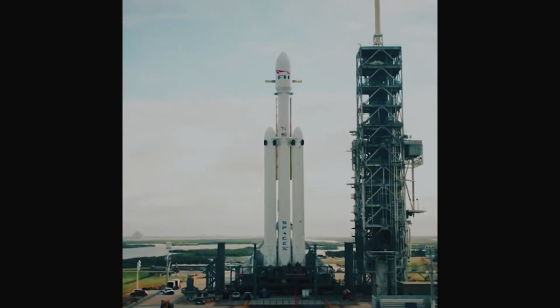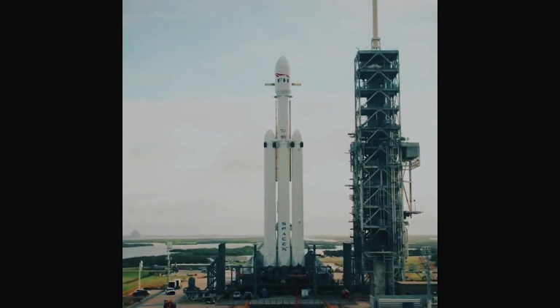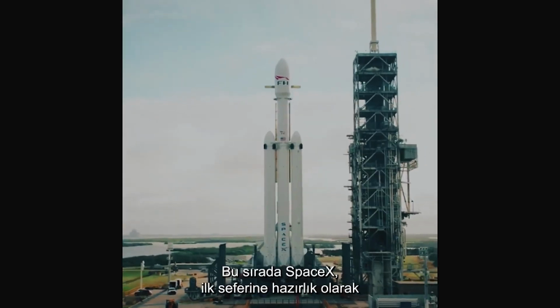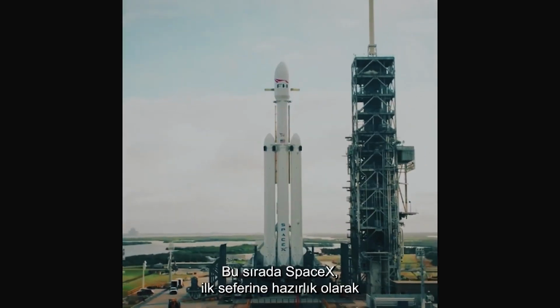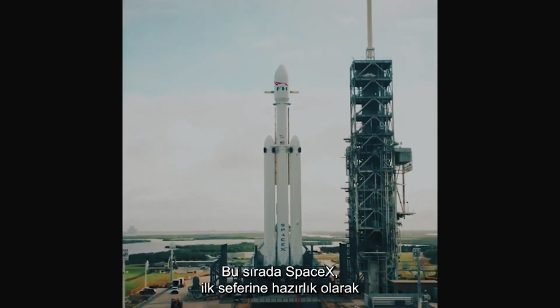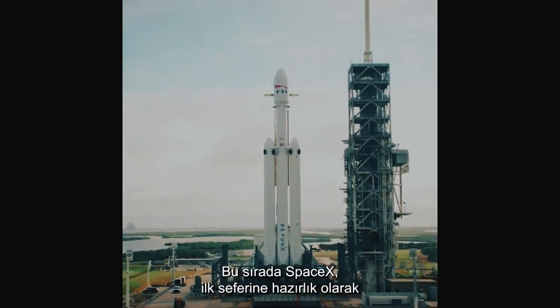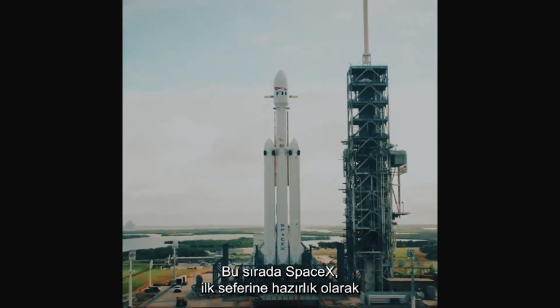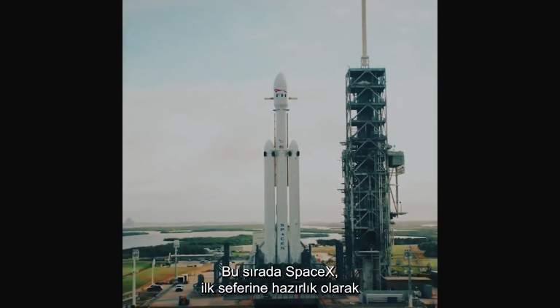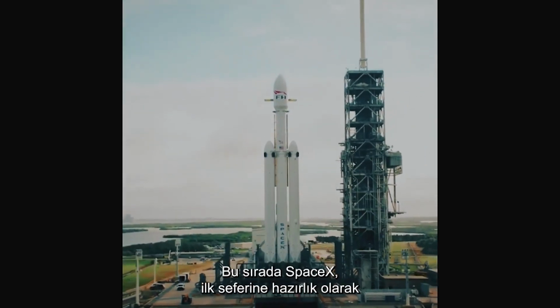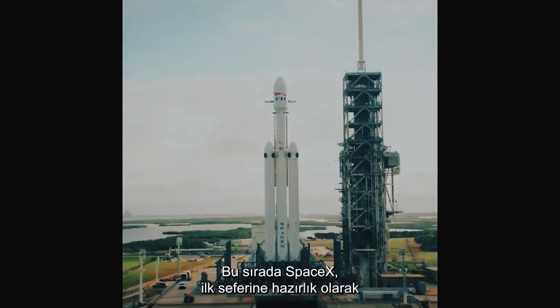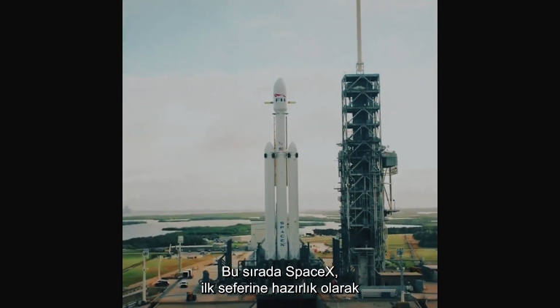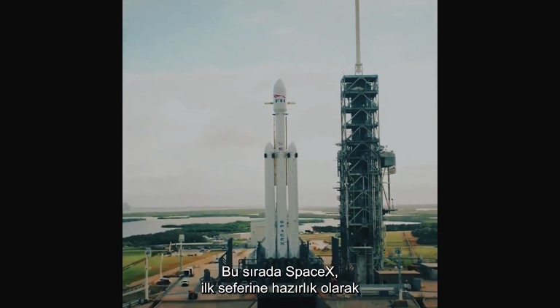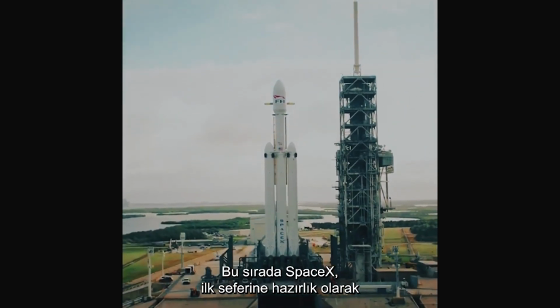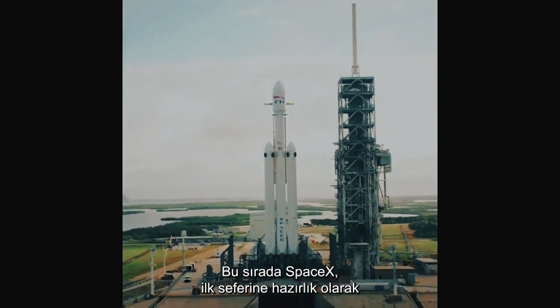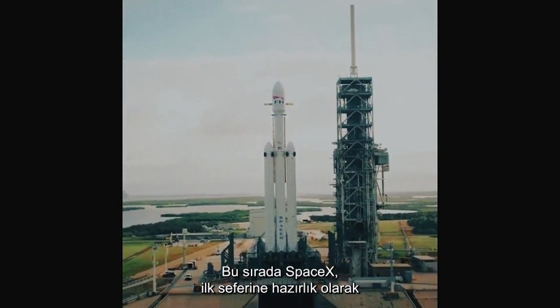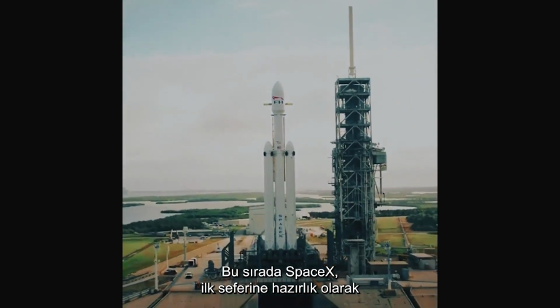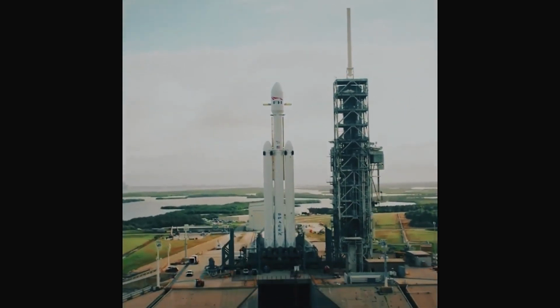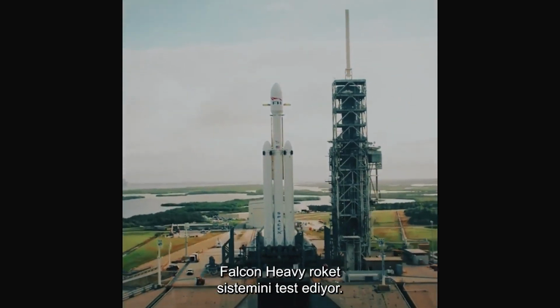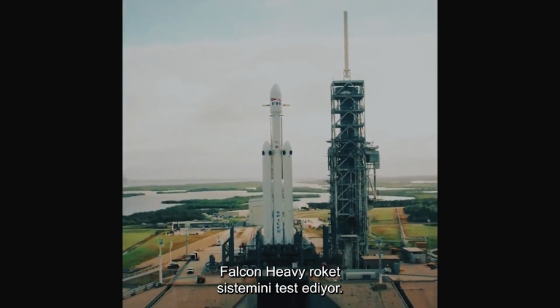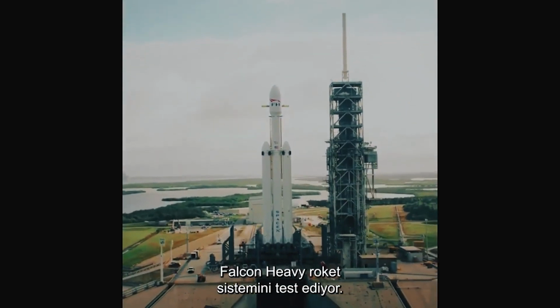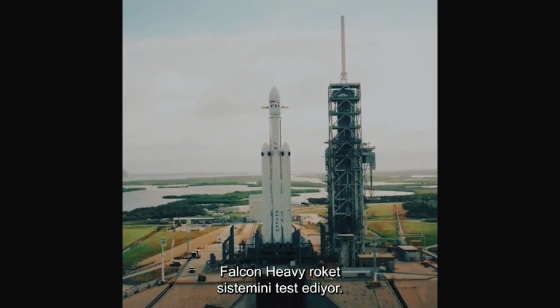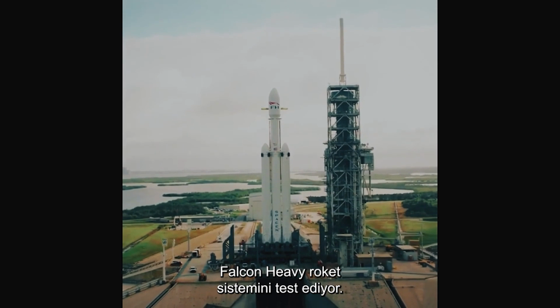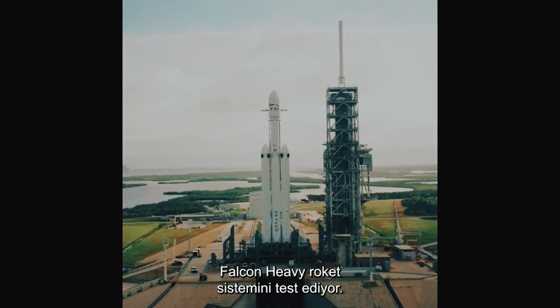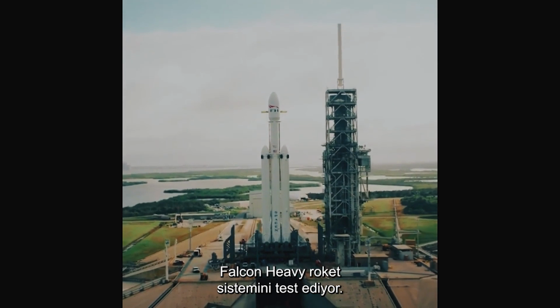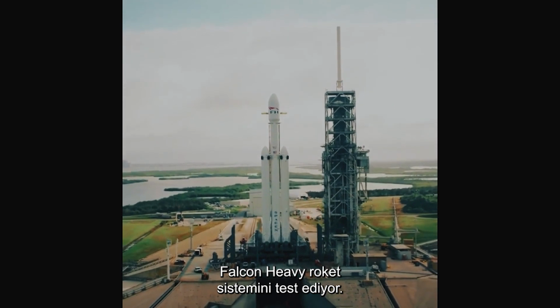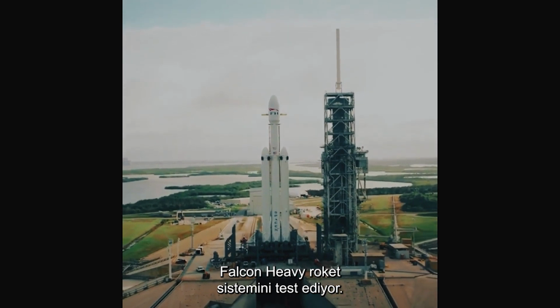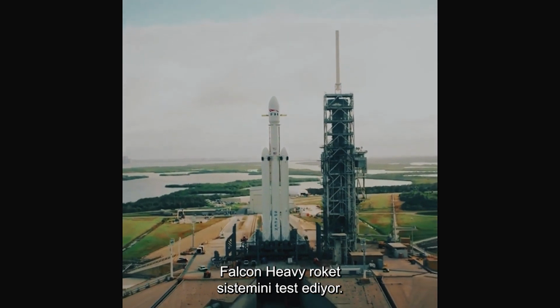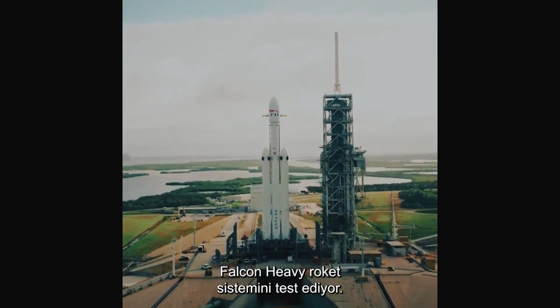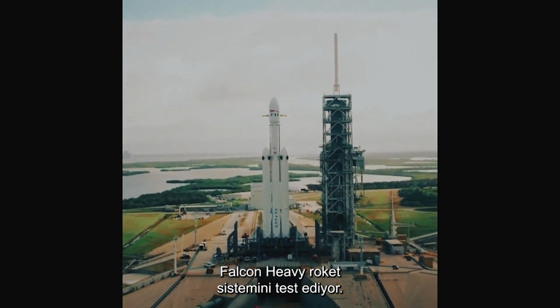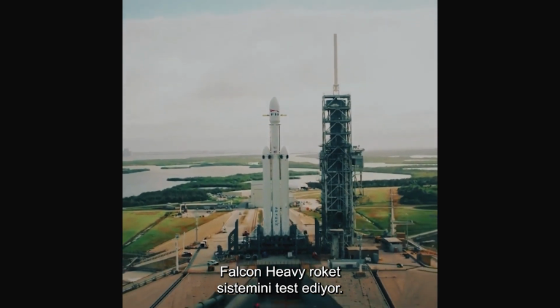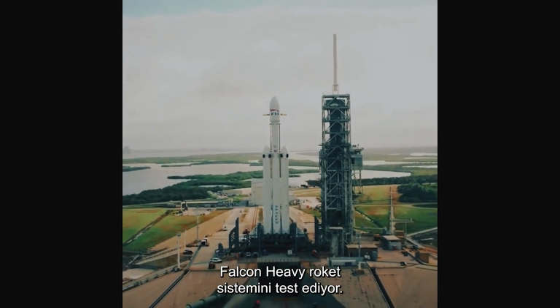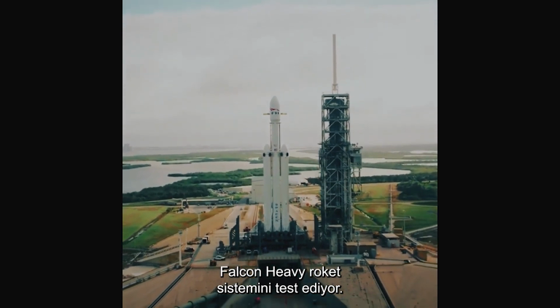In the meantime, SpaceX is testing its Falcon Heavy Rocket System in preparation for its maiden voyage.